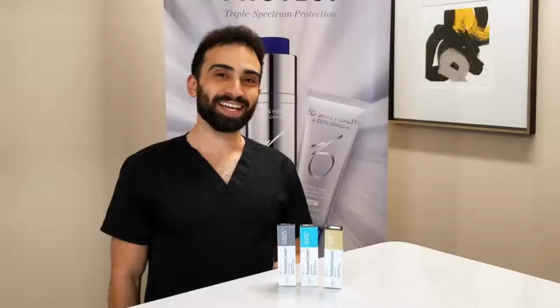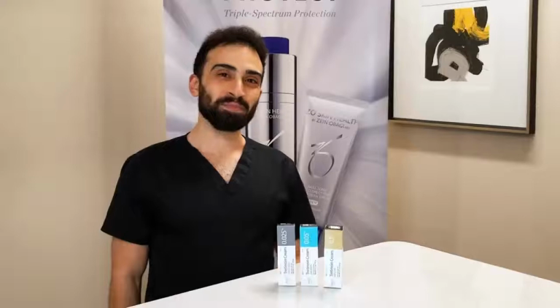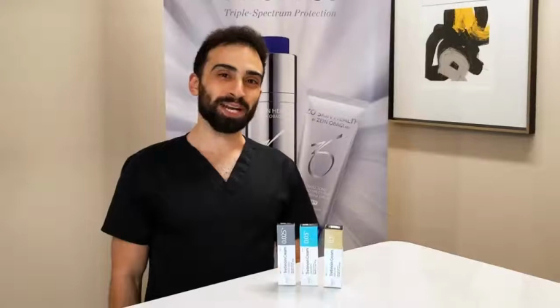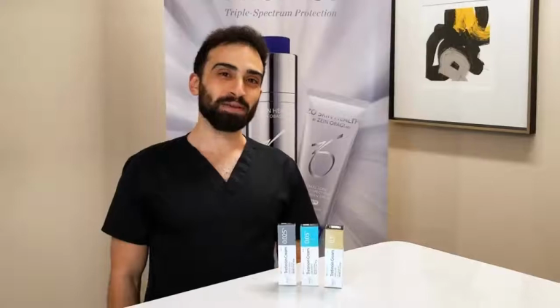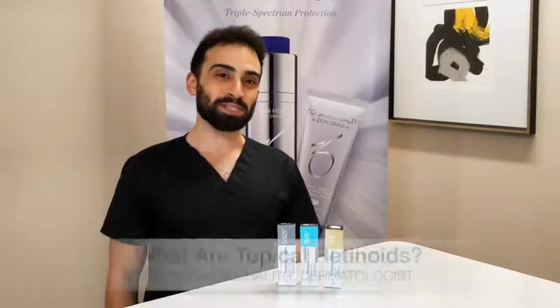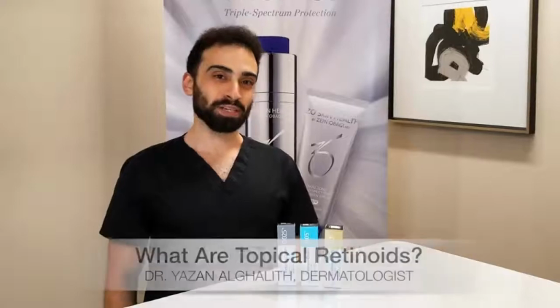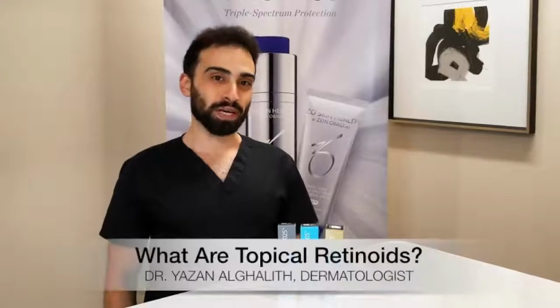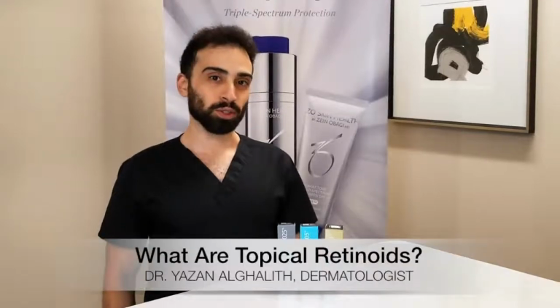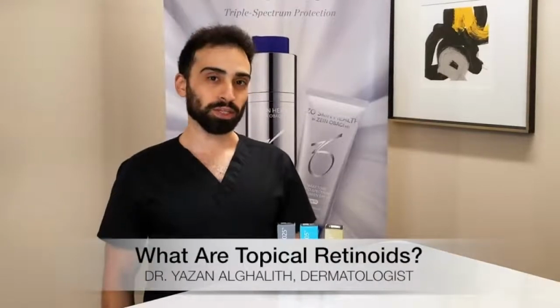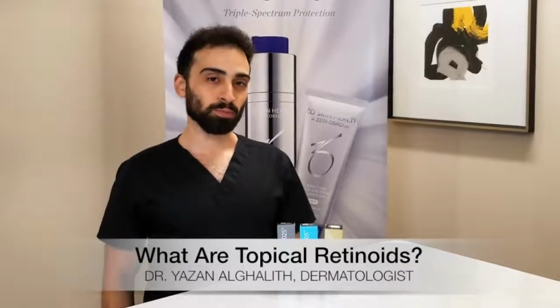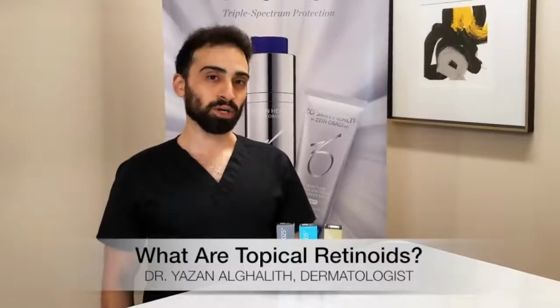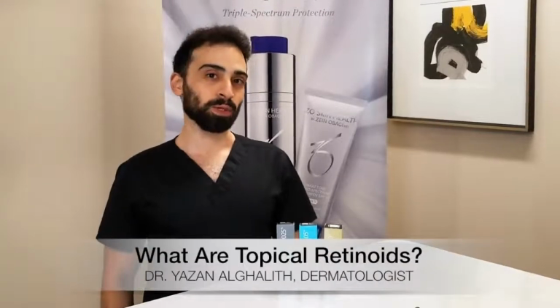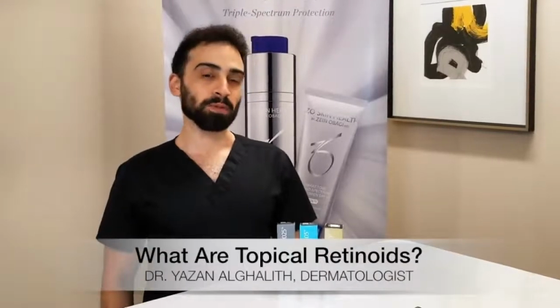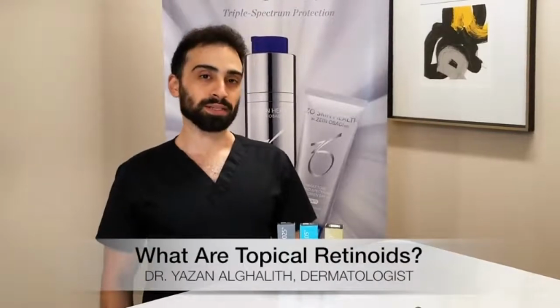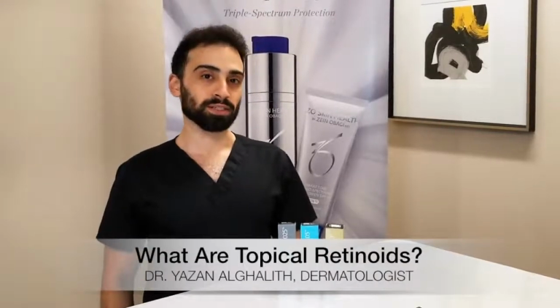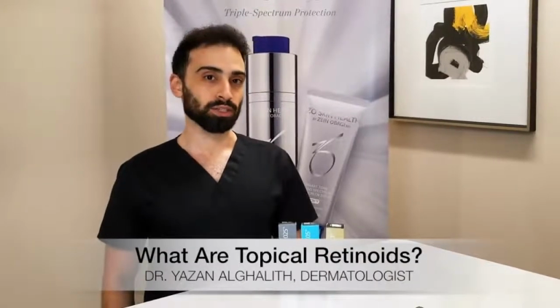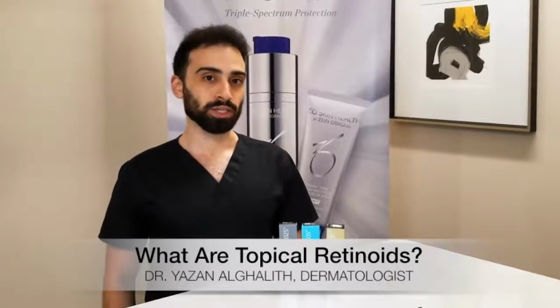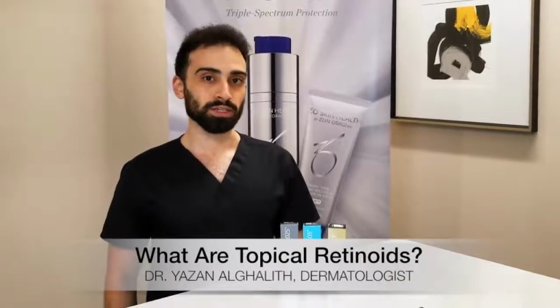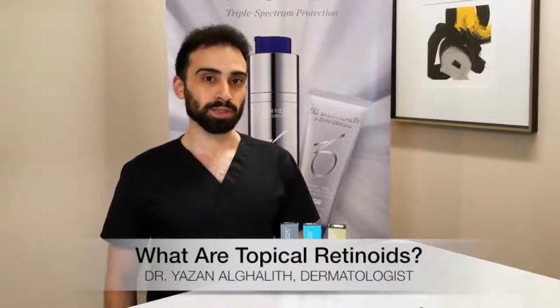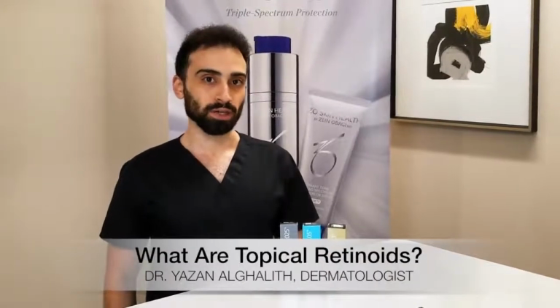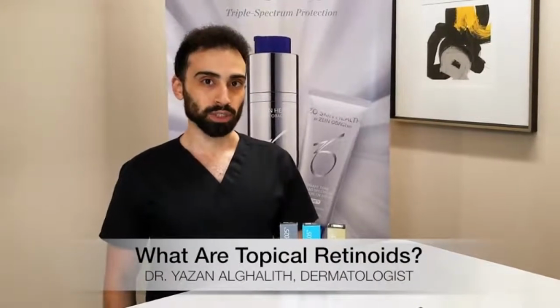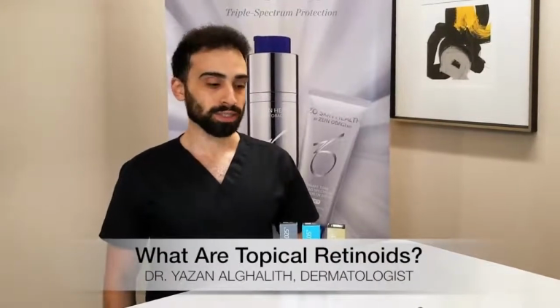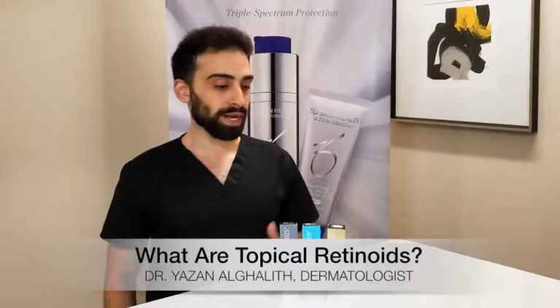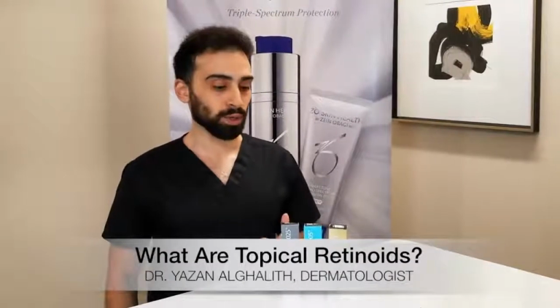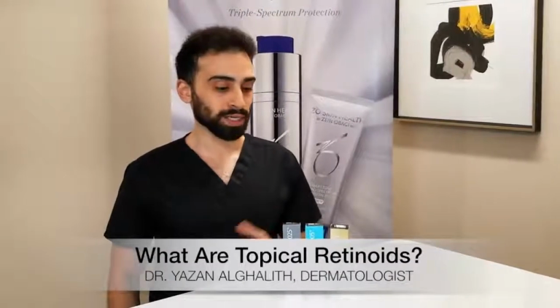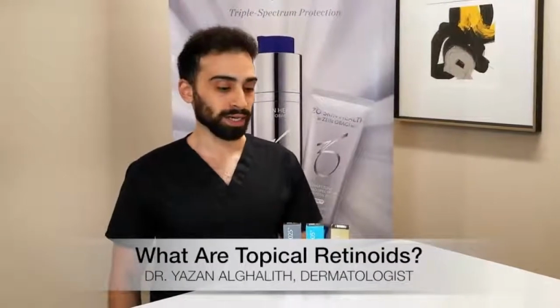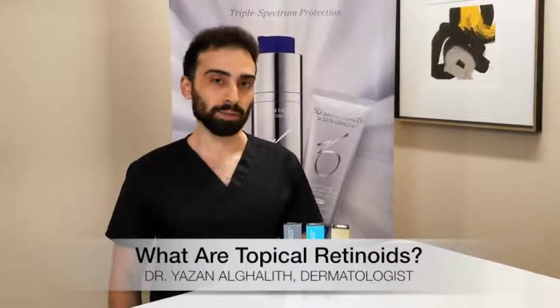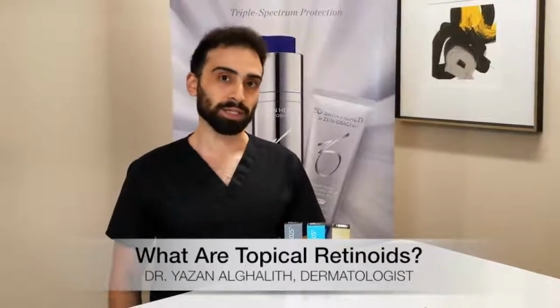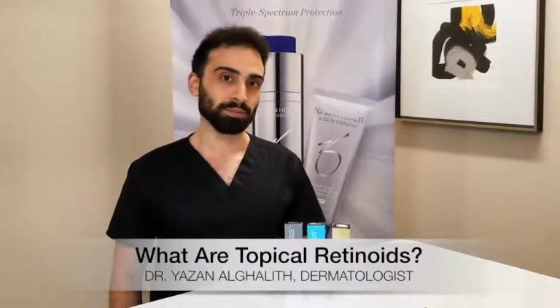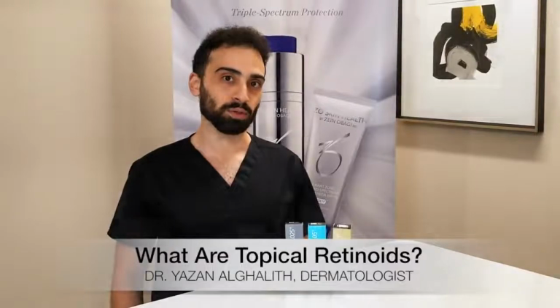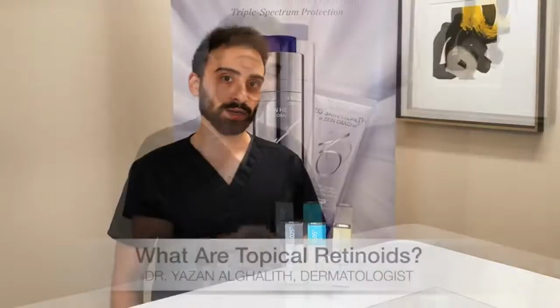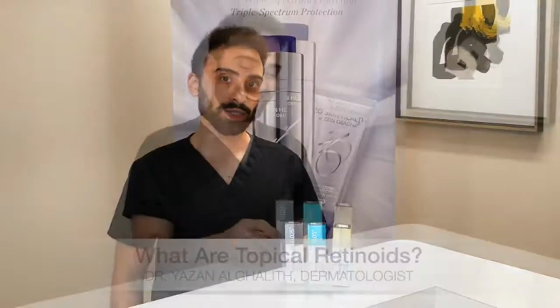My name is Dr. Al Golief with Burton Will Plastic Surgery and Dermatology. Today we're going to talk about topical retinoids.